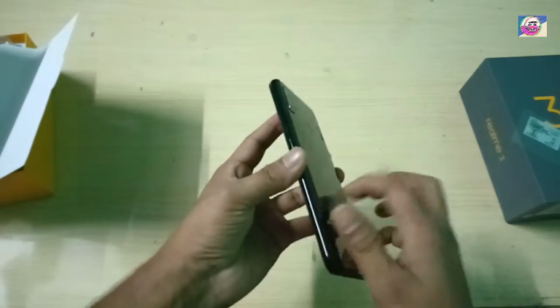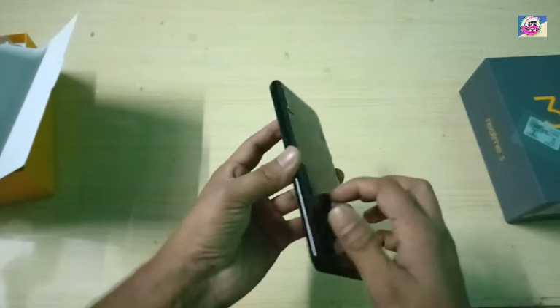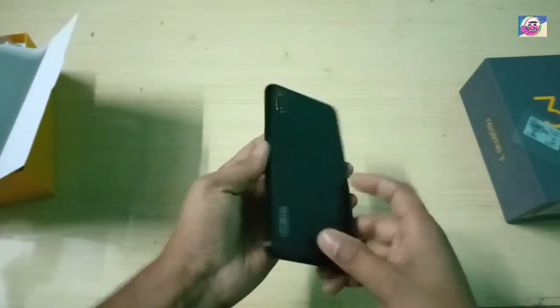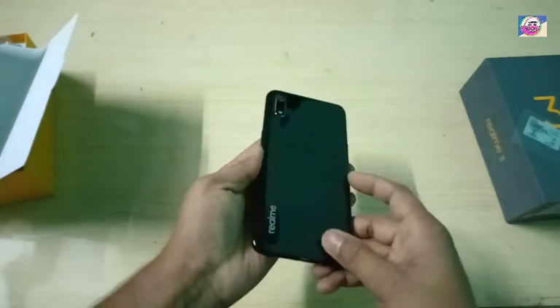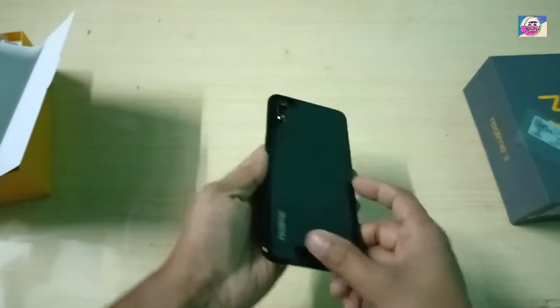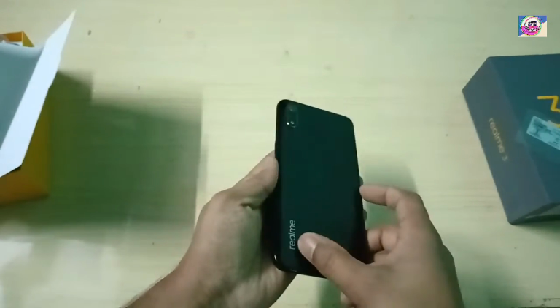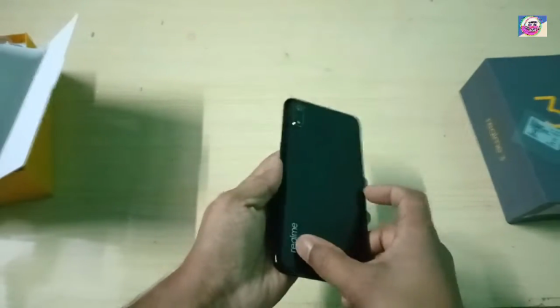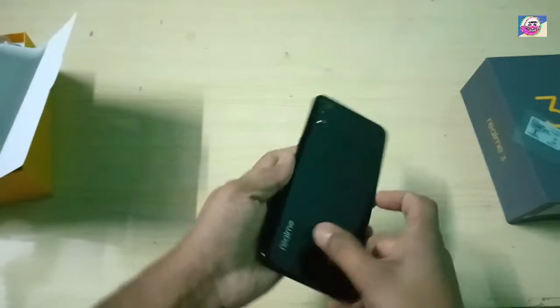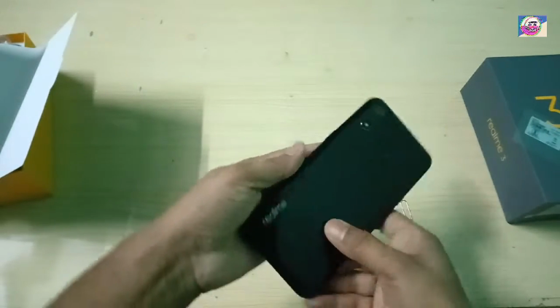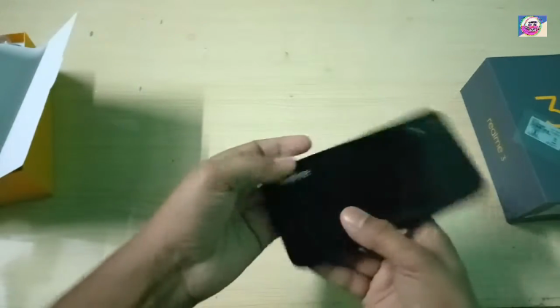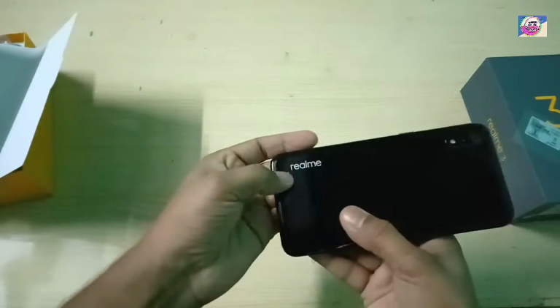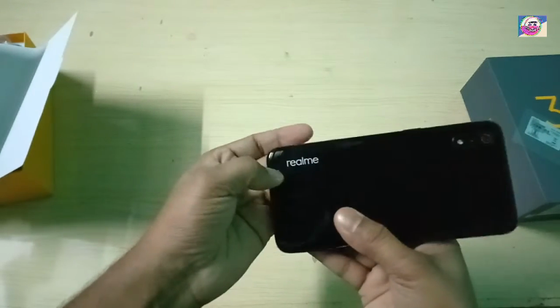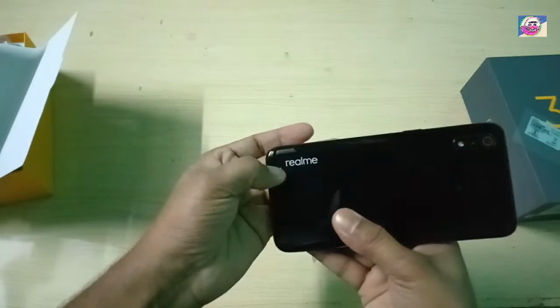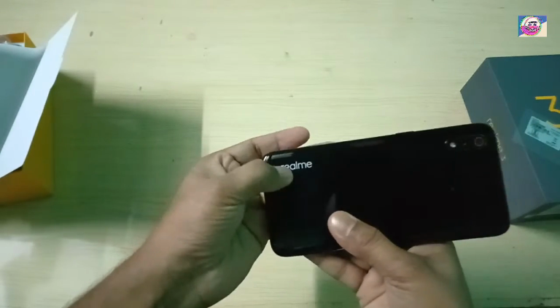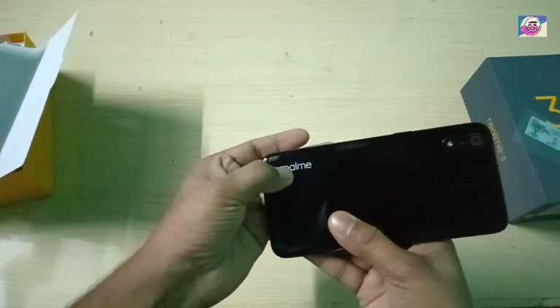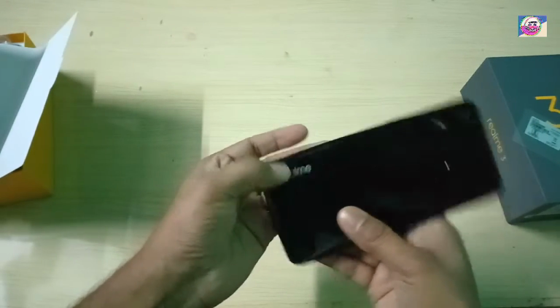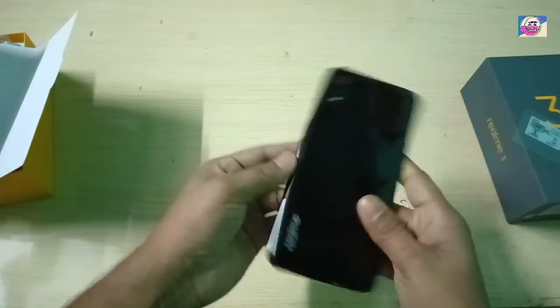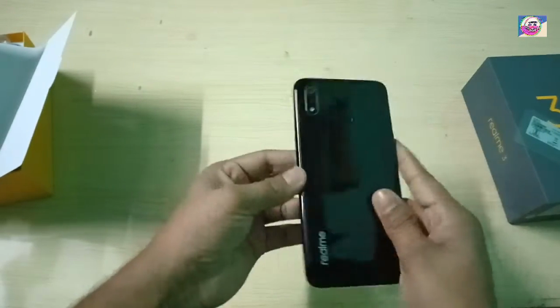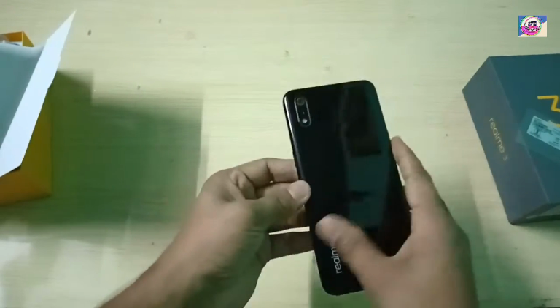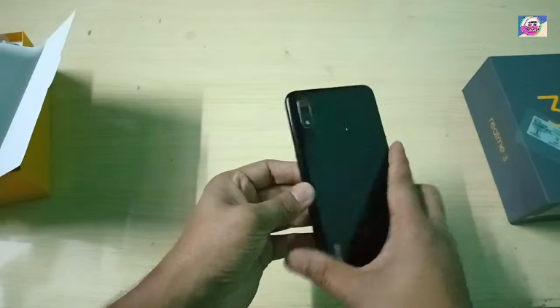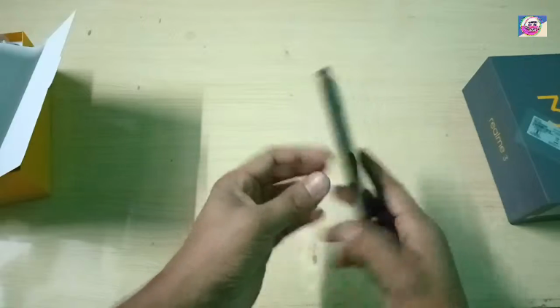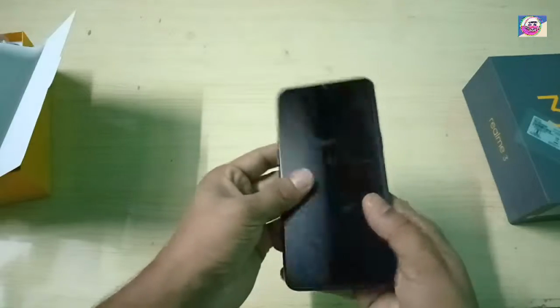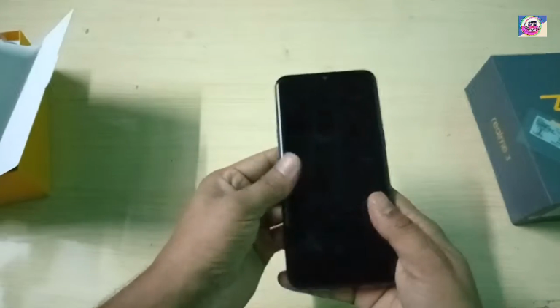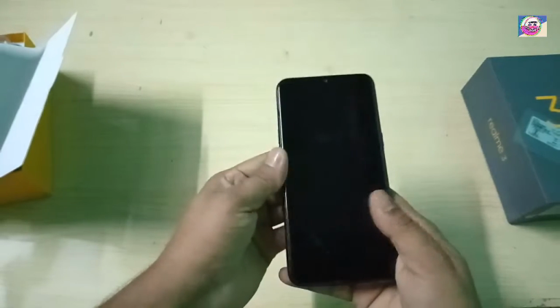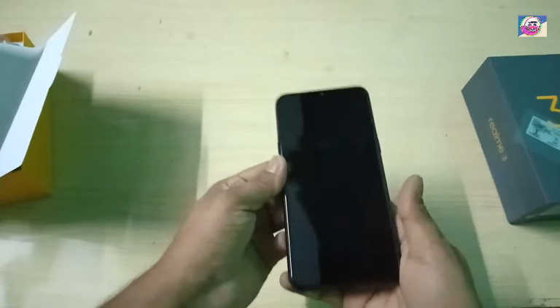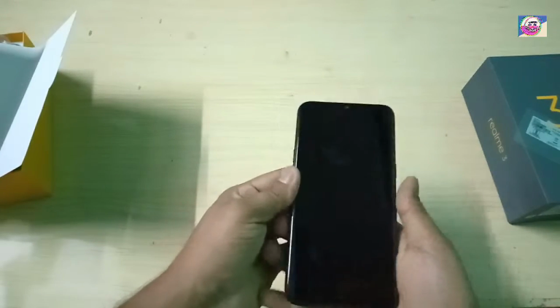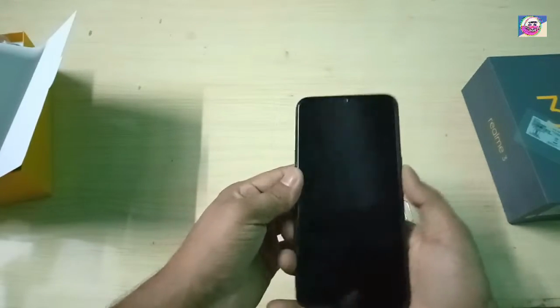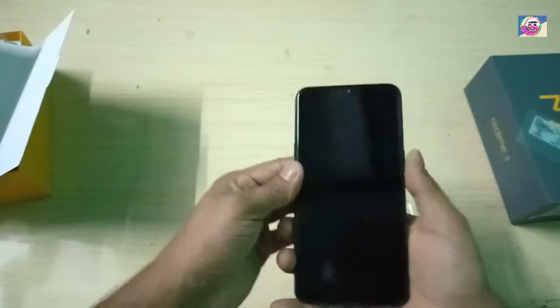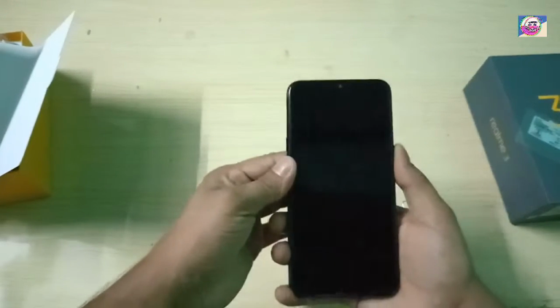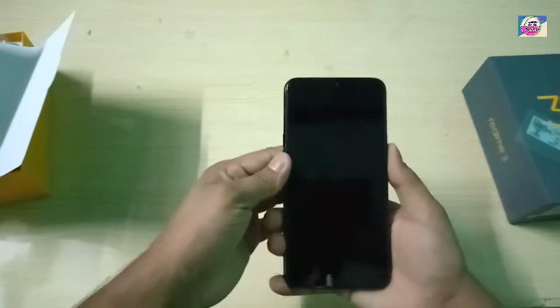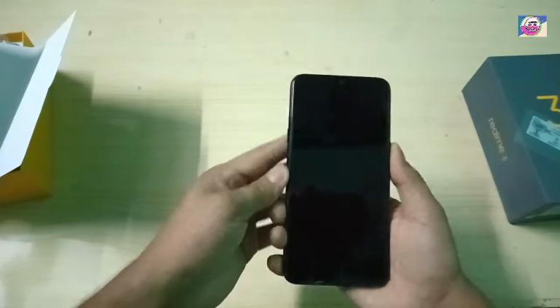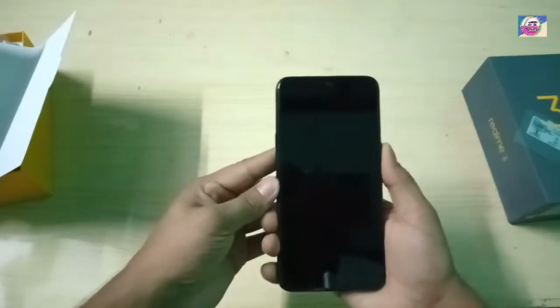Here you can find the new Realme branding. It comes in black color and has a very glossy finish.